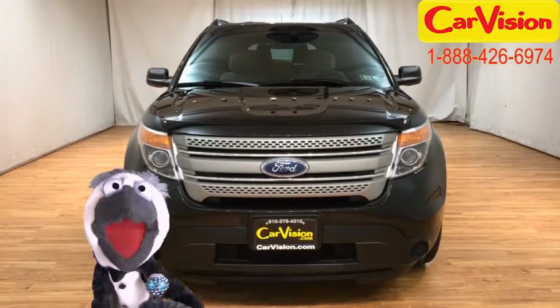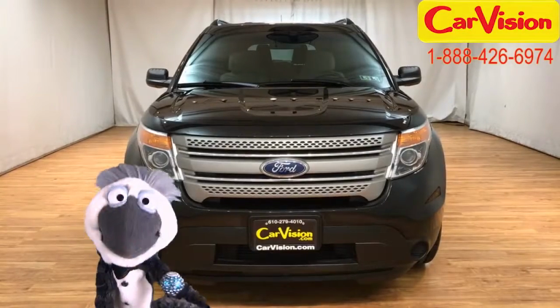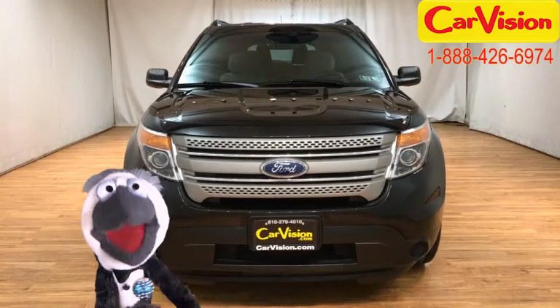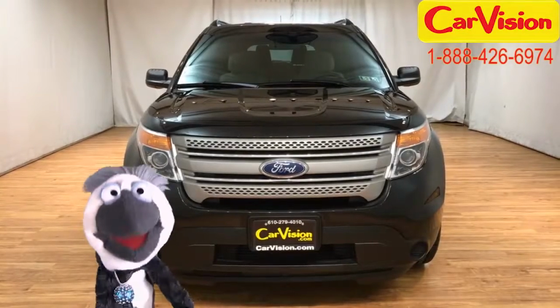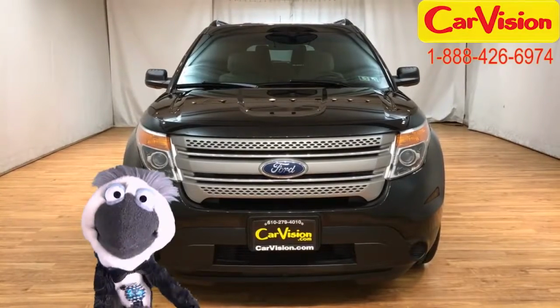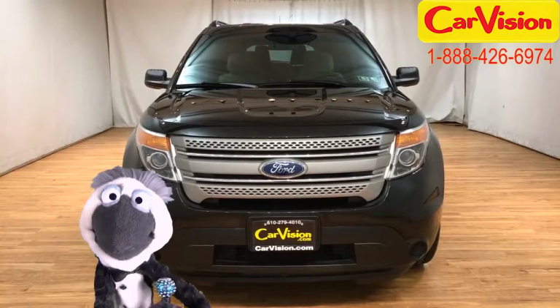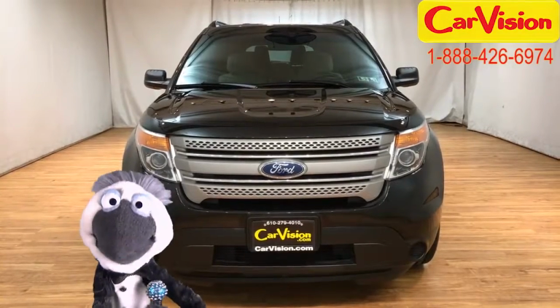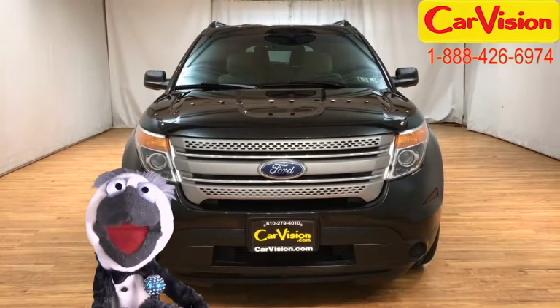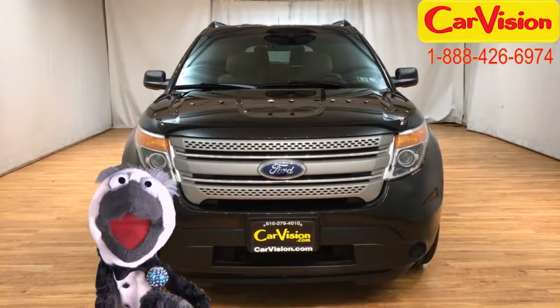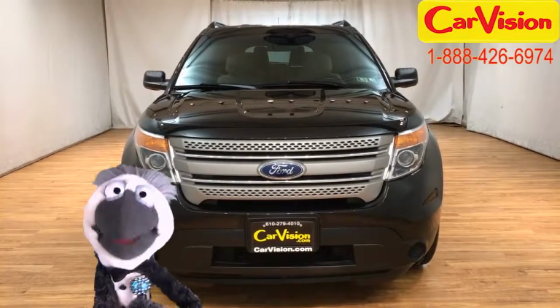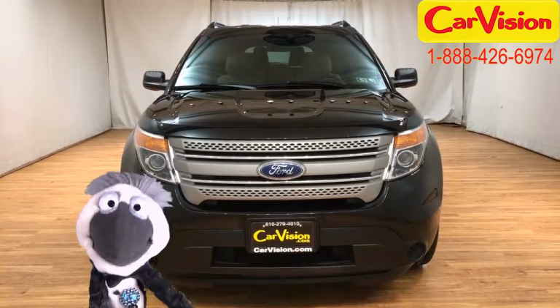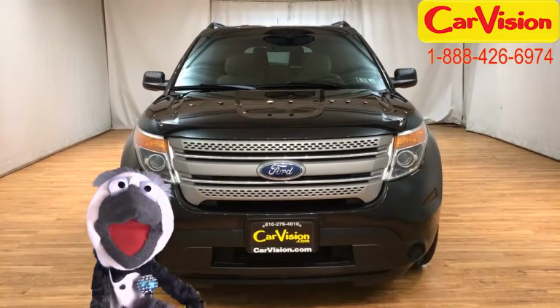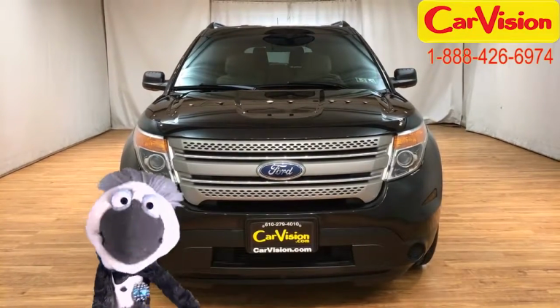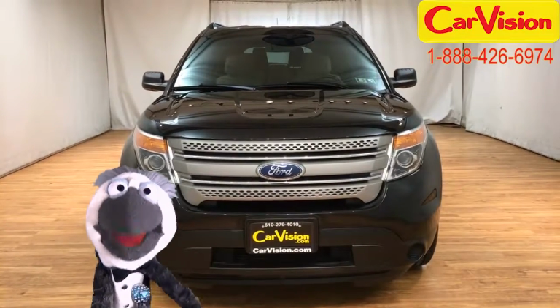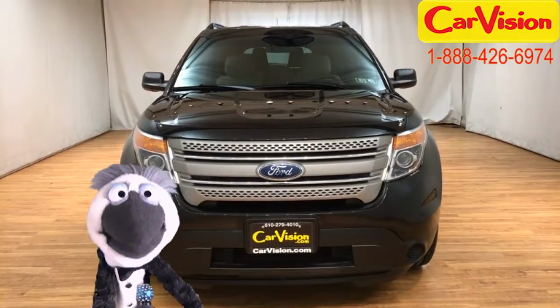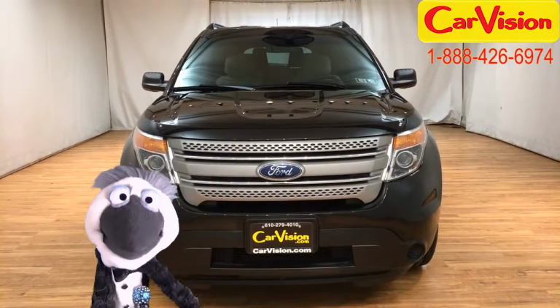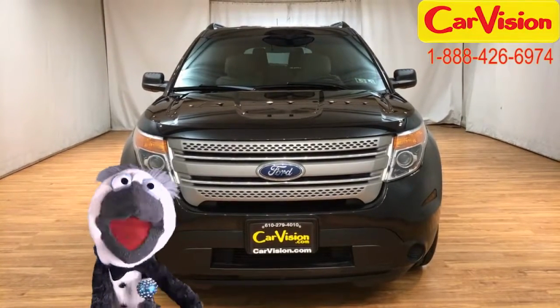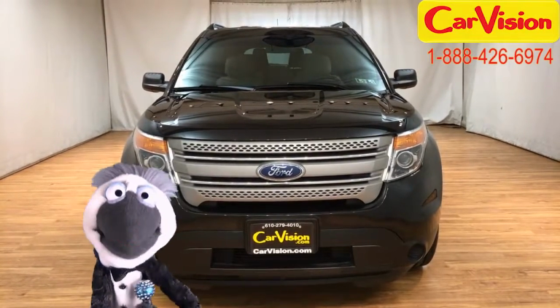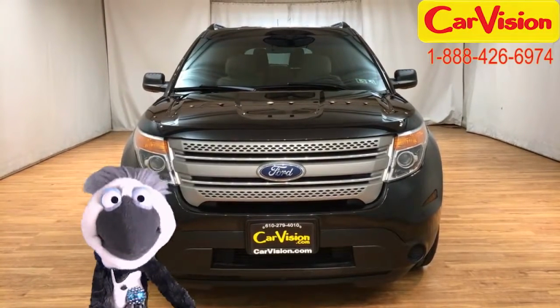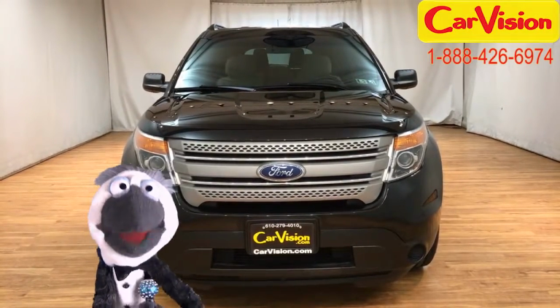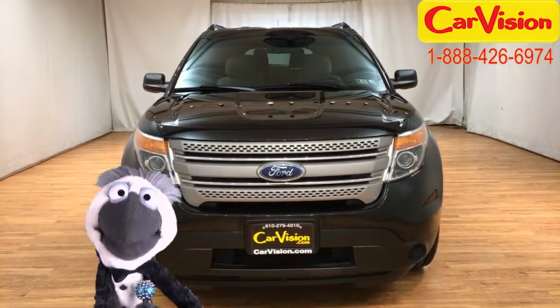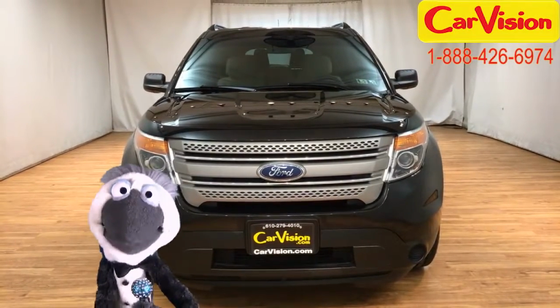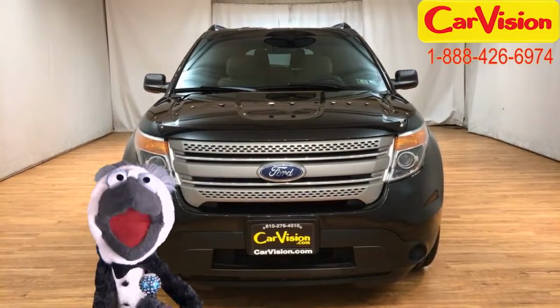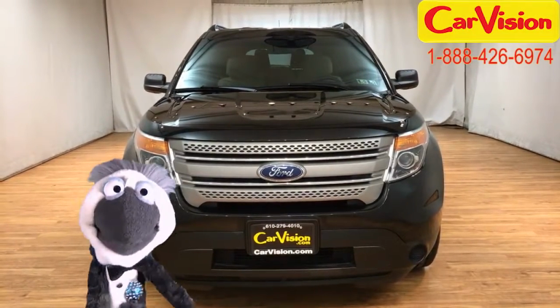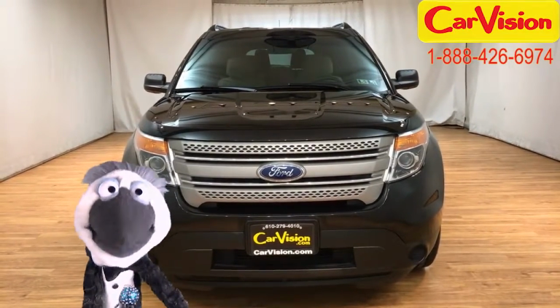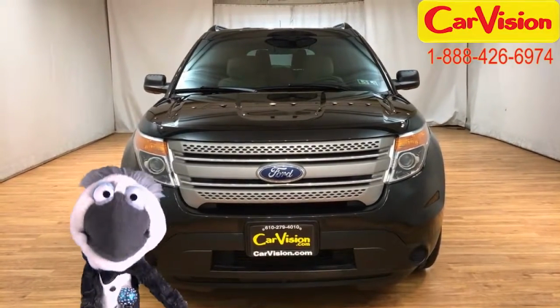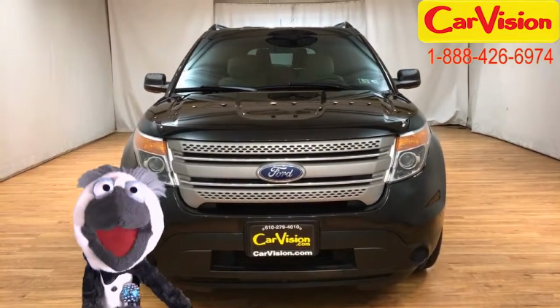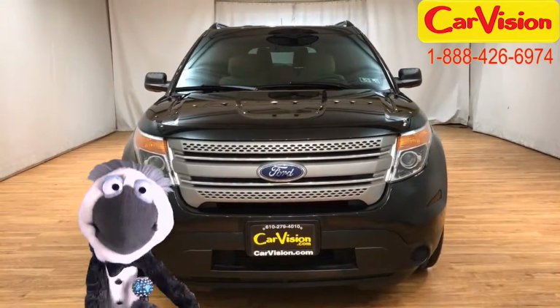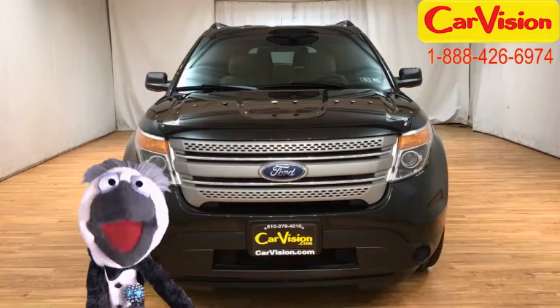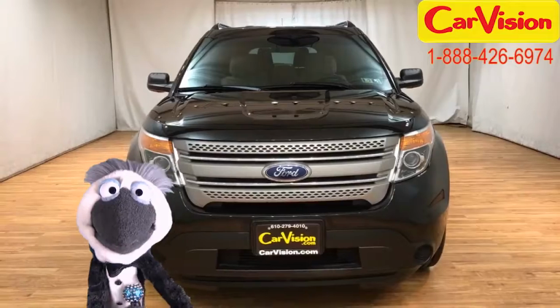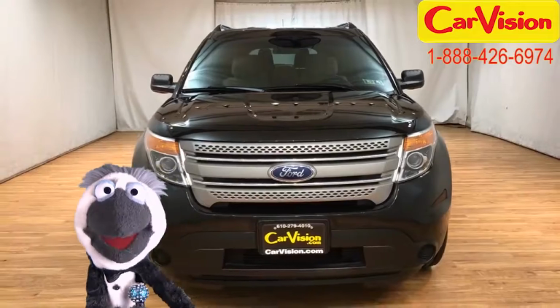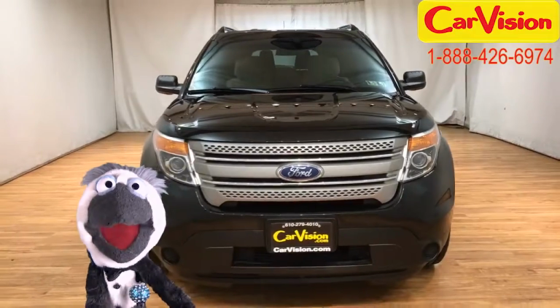Oh, hey there, pally. It's your old pal Pauly back again for CarVision.com.